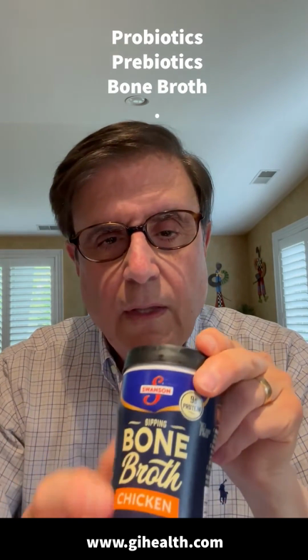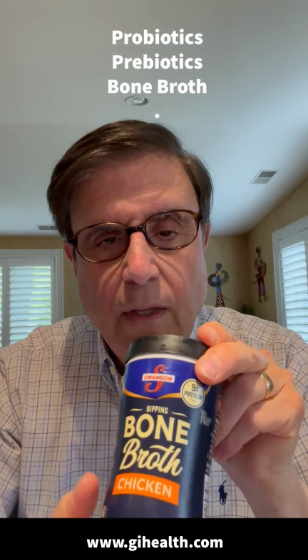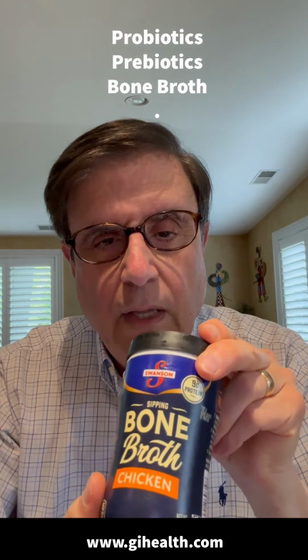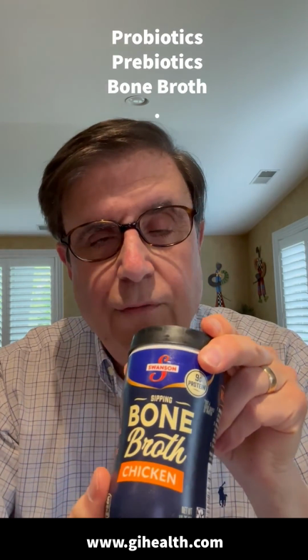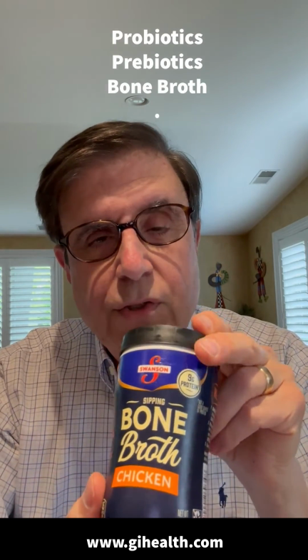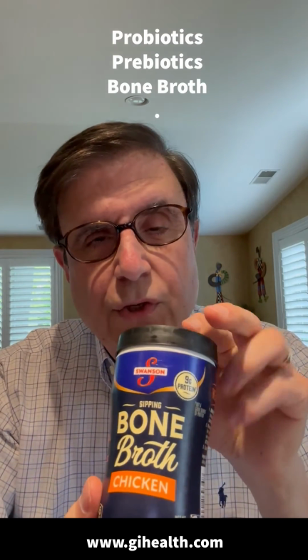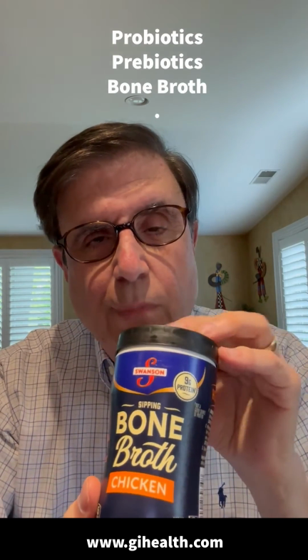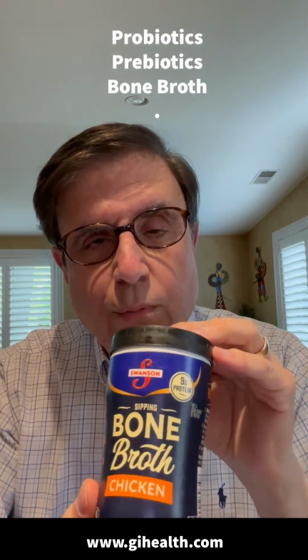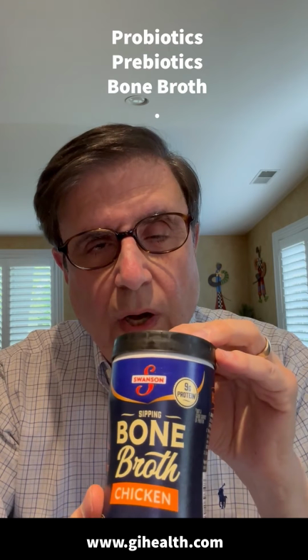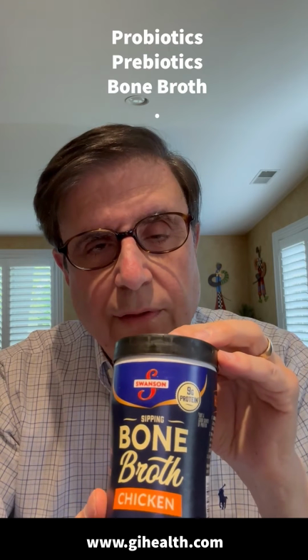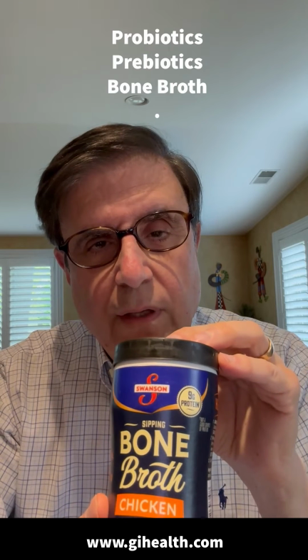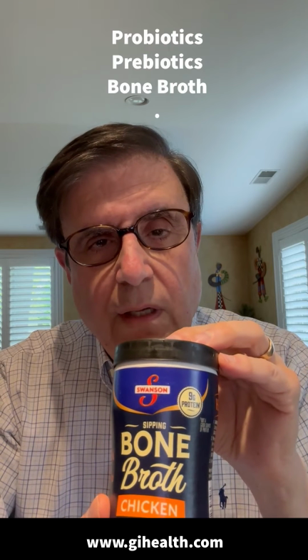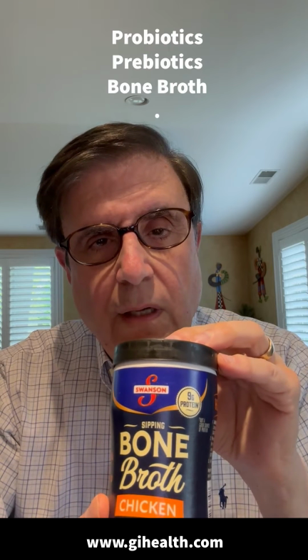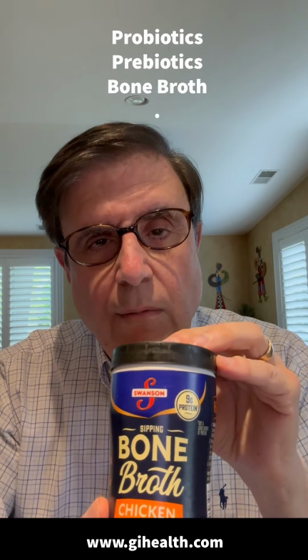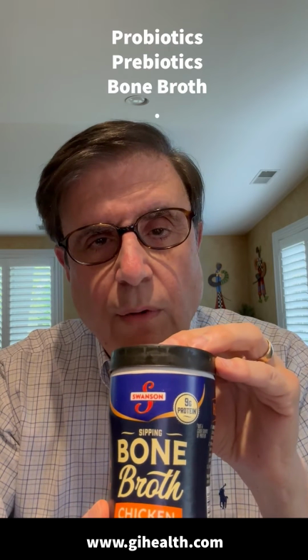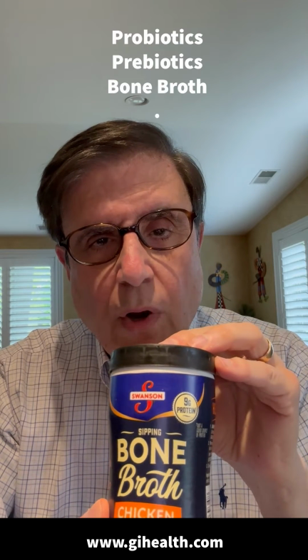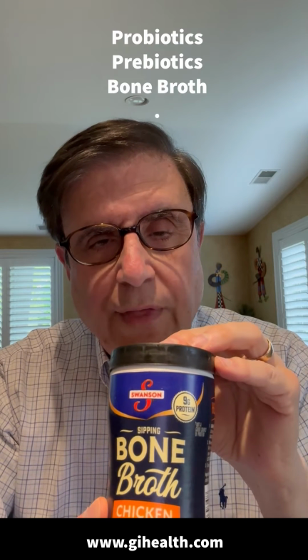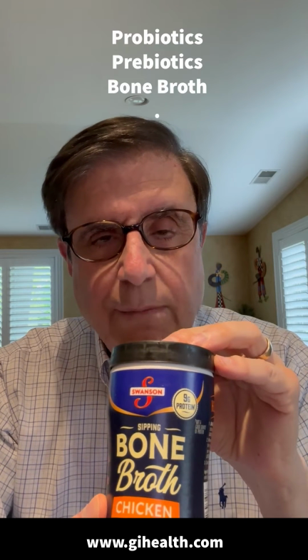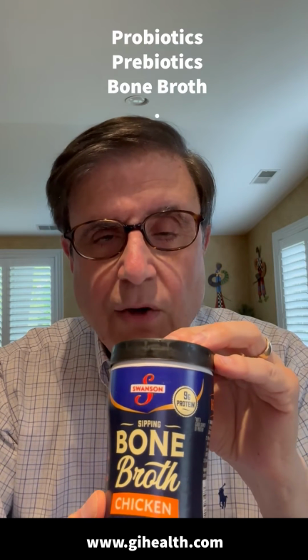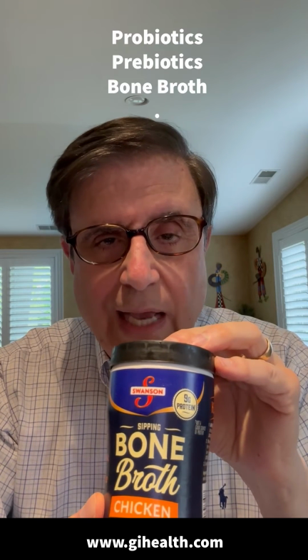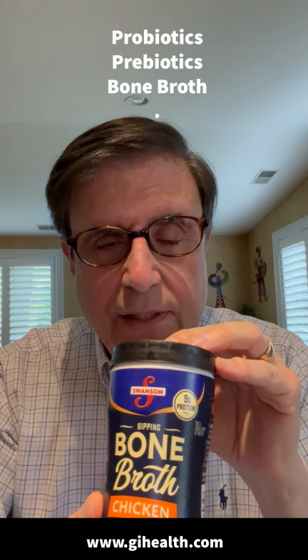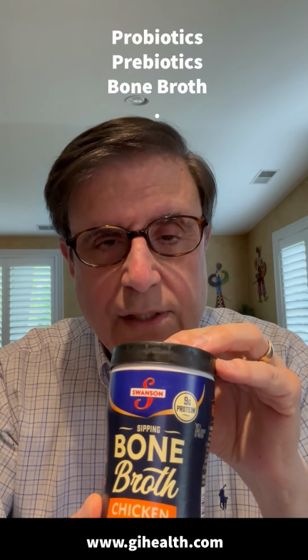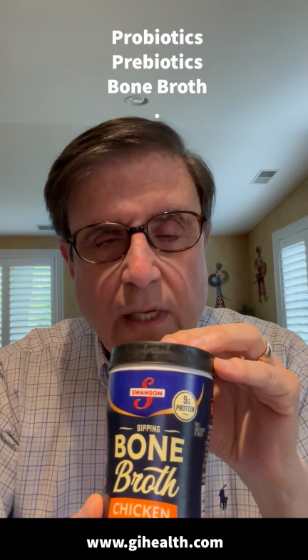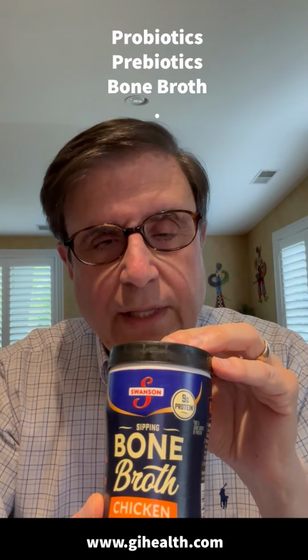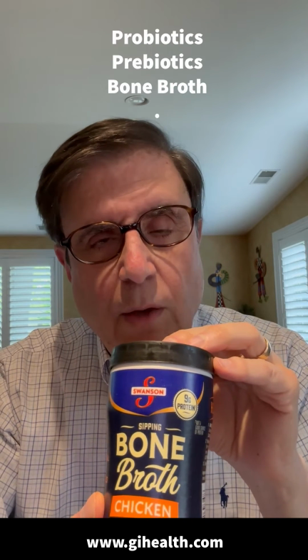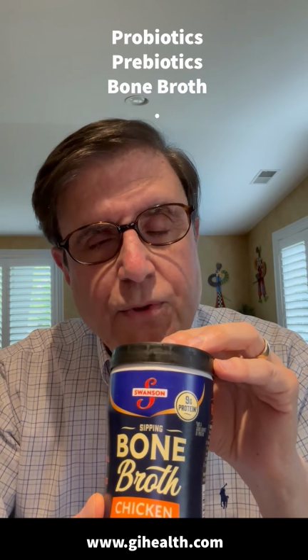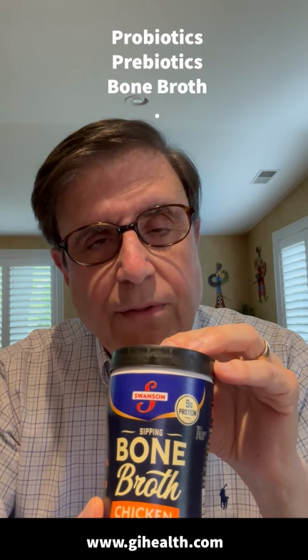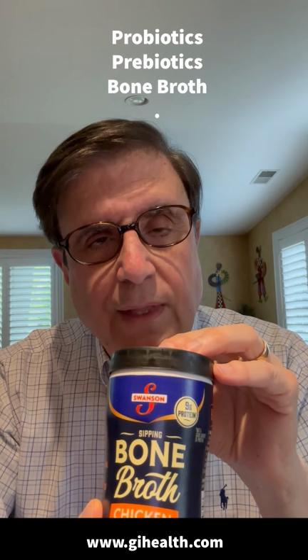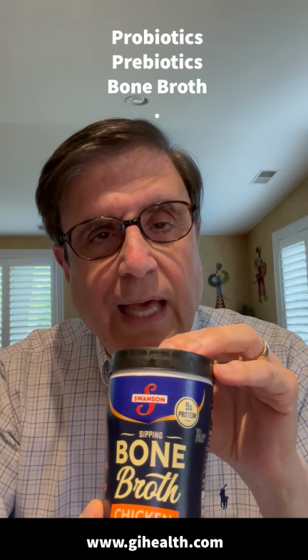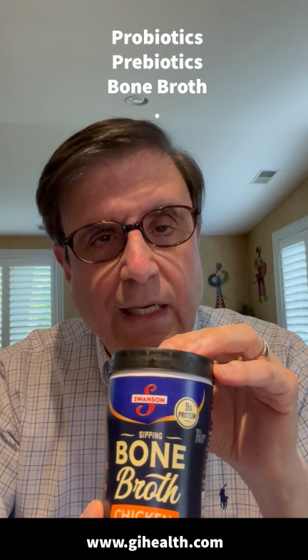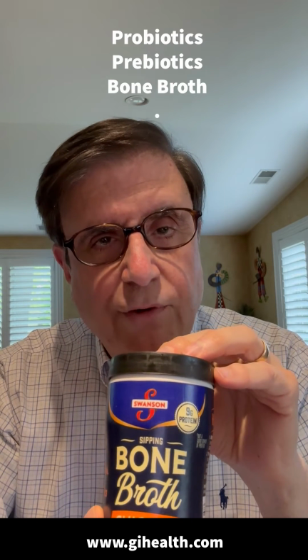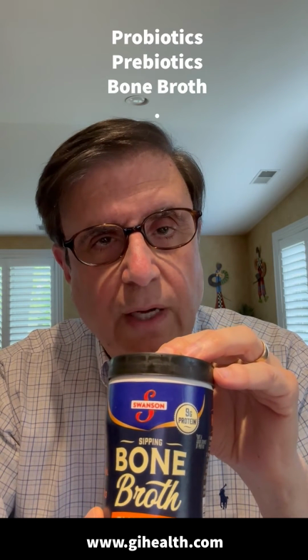If you consume bone broth, it has amino acids that help strengthen the lining of your gut.